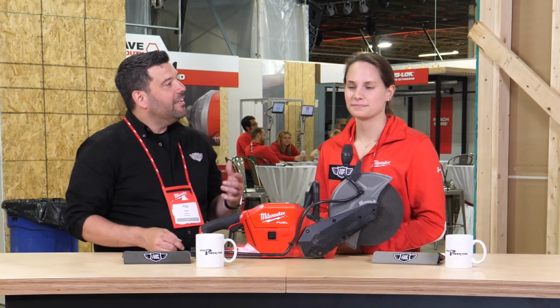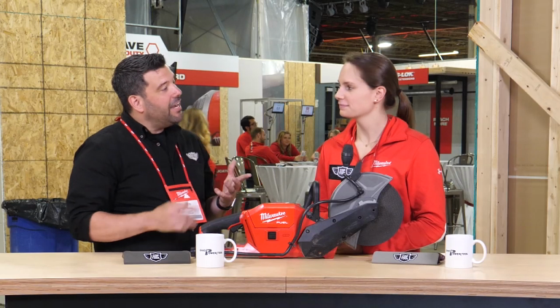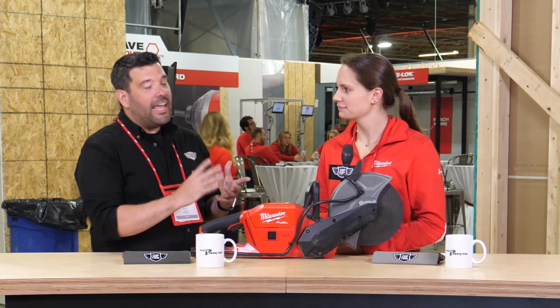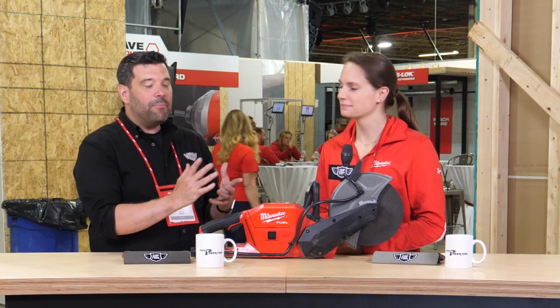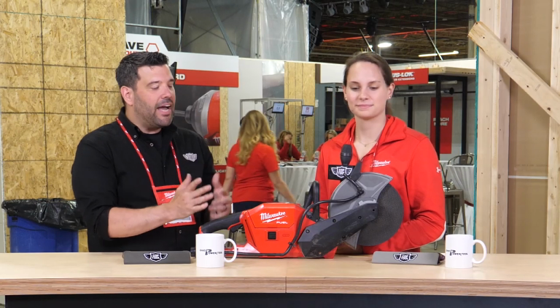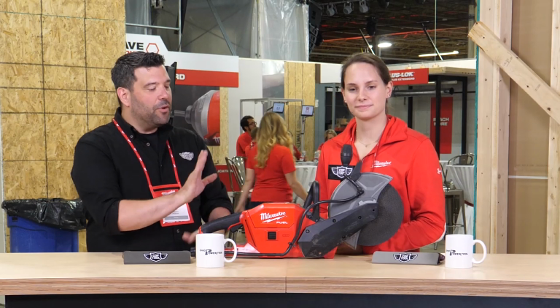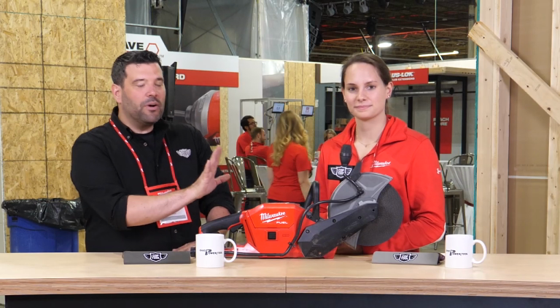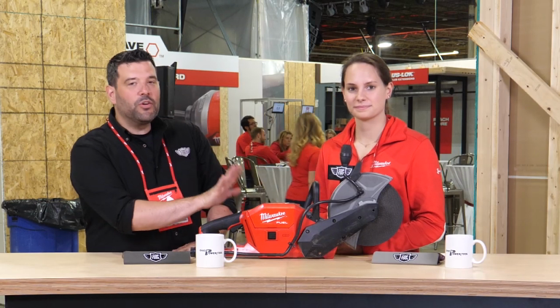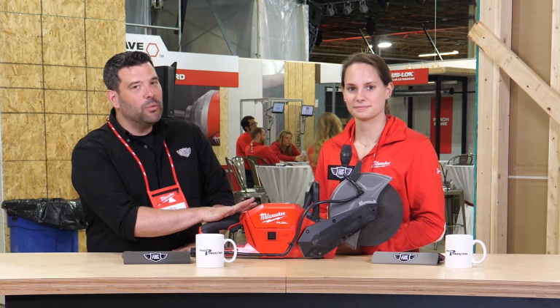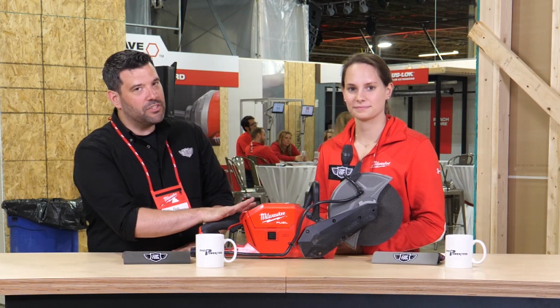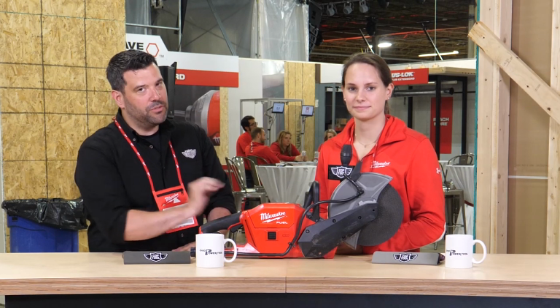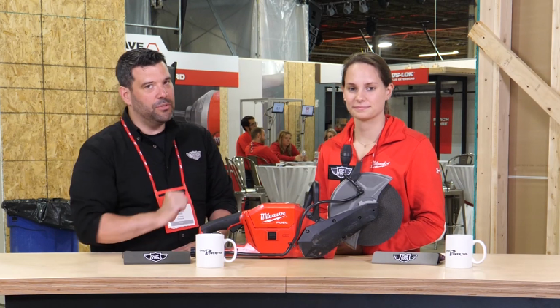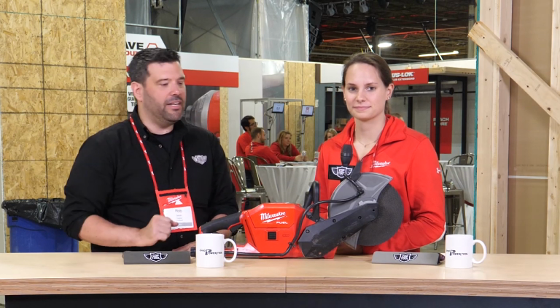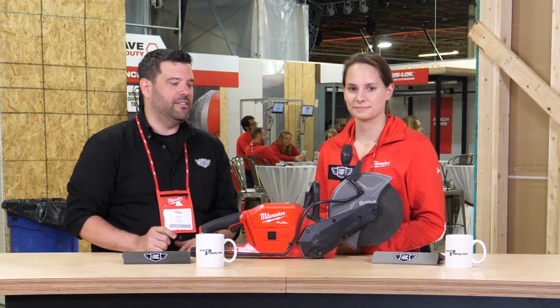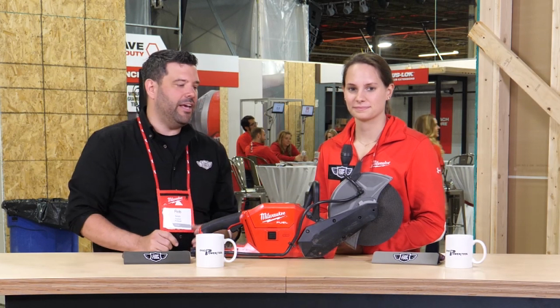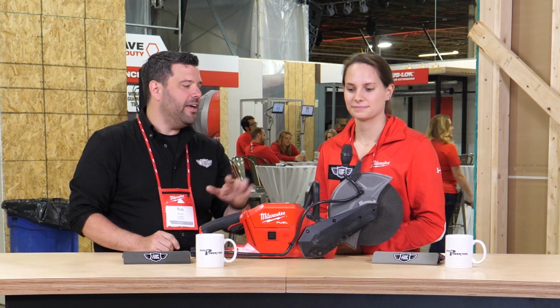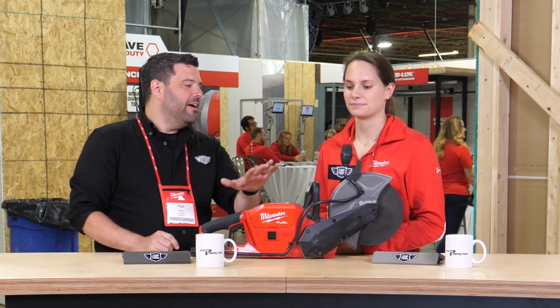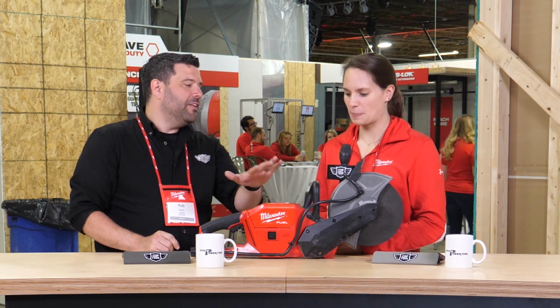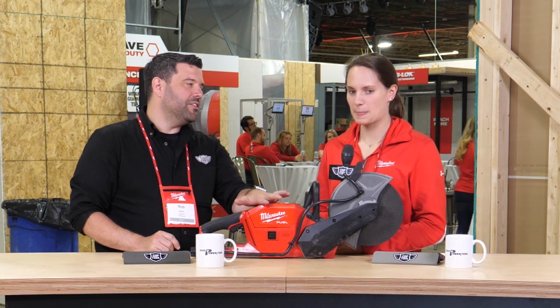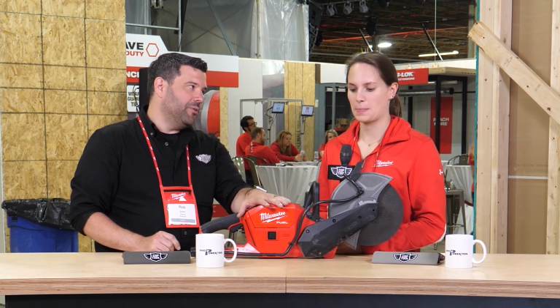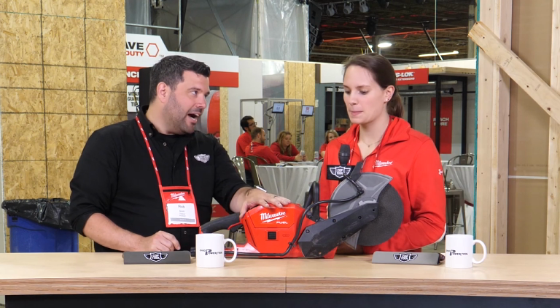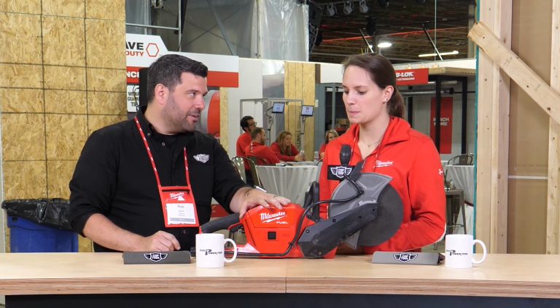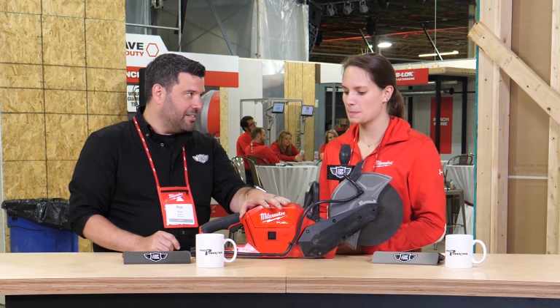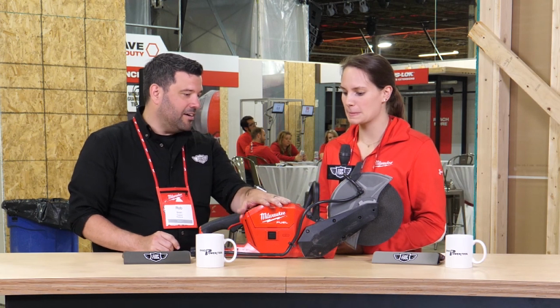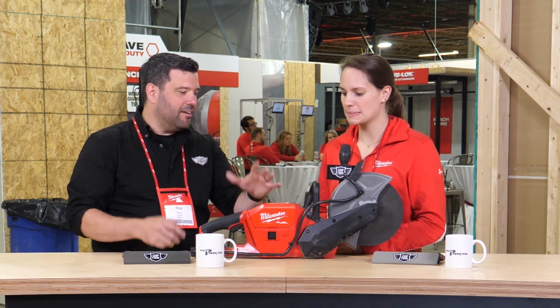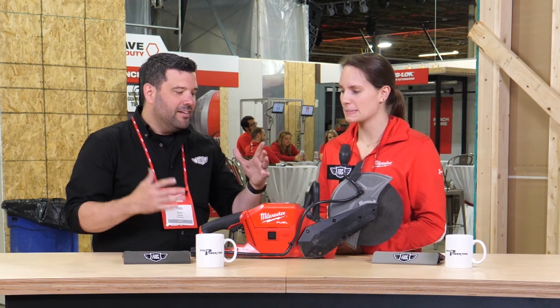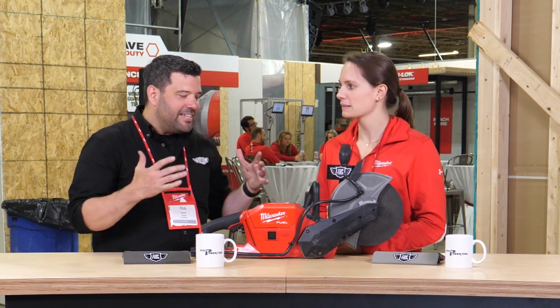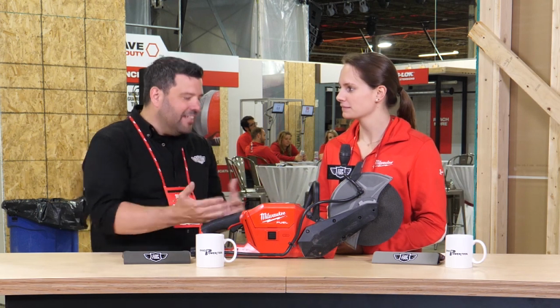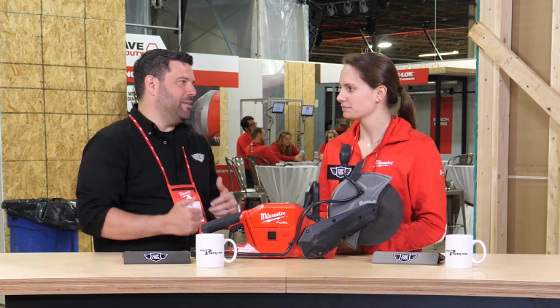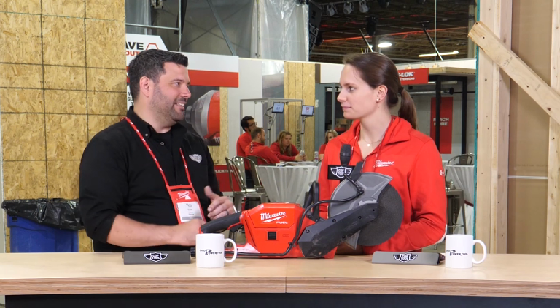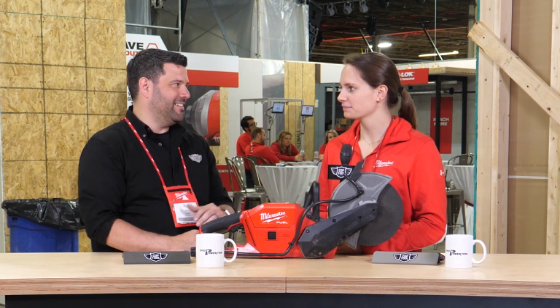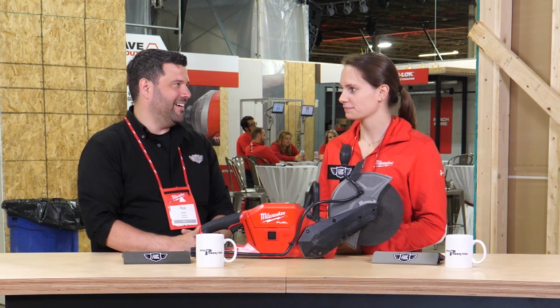Katie came by with one of the coolest new tools announced today. This is their new concrete saw. Tell us about this guy.